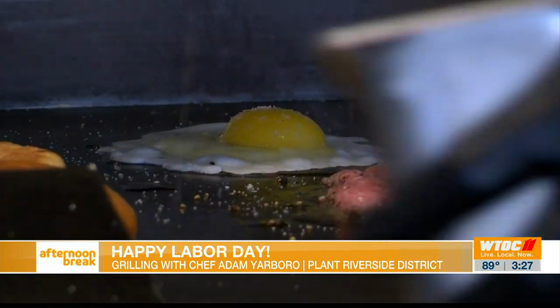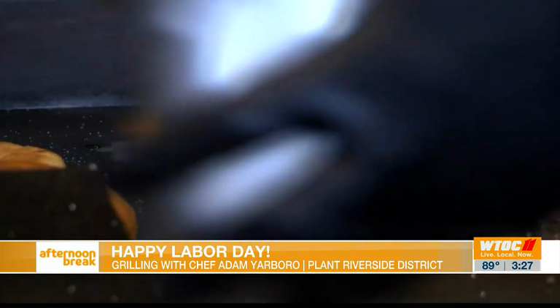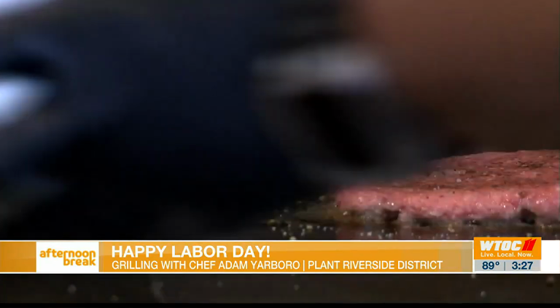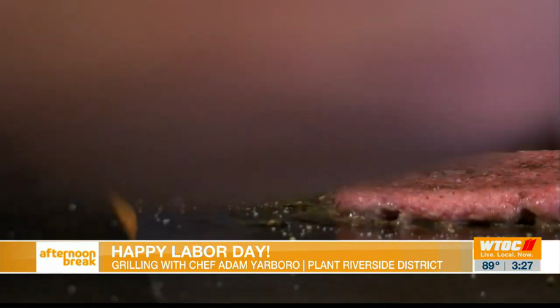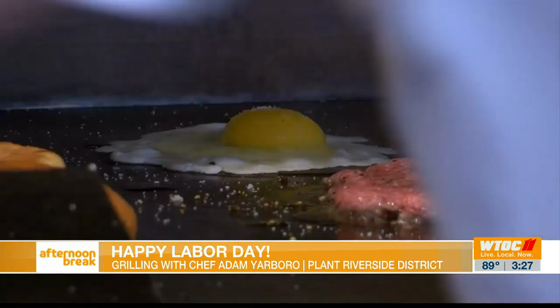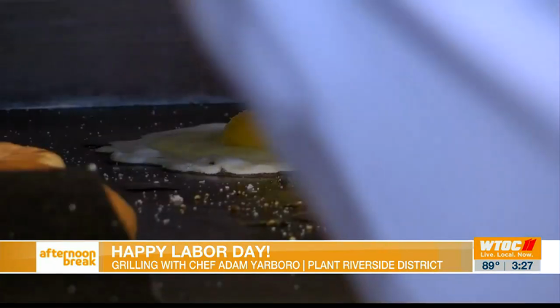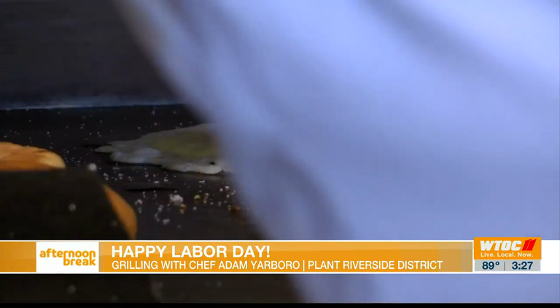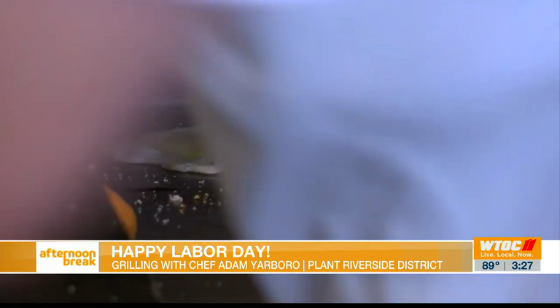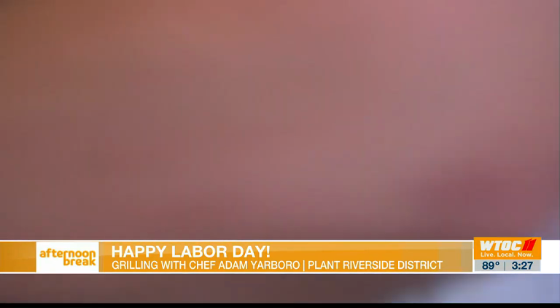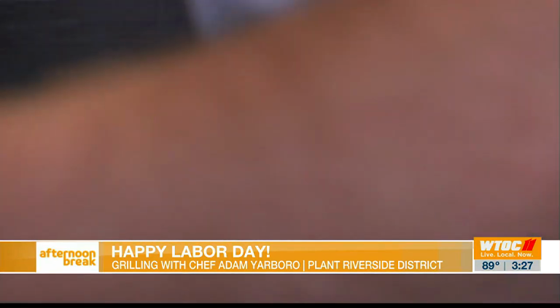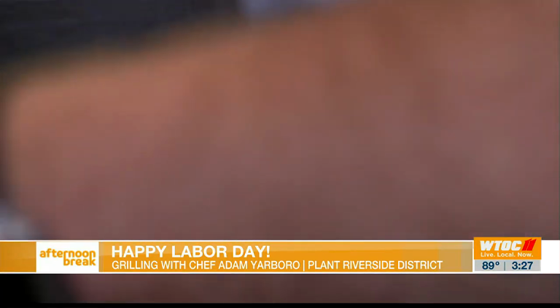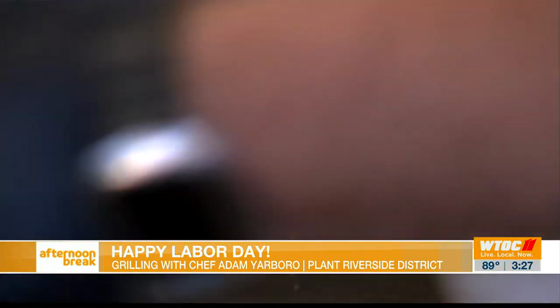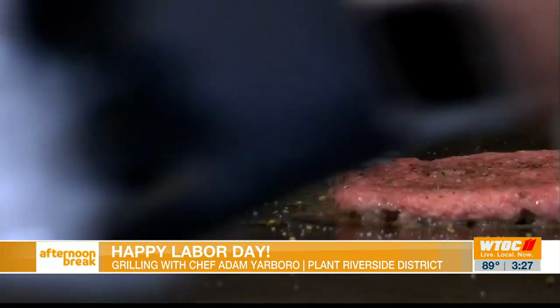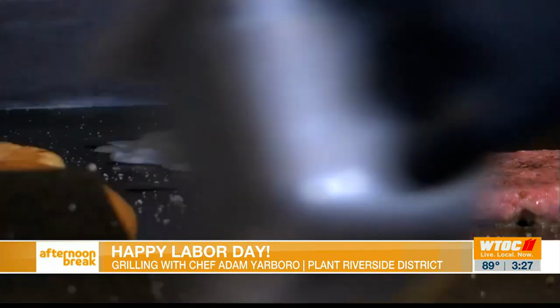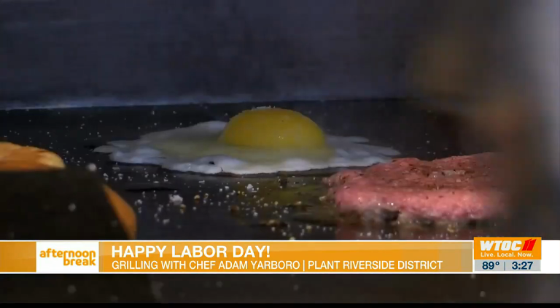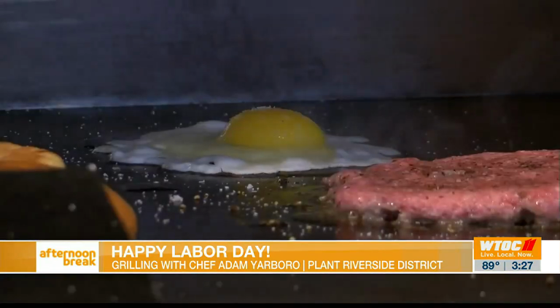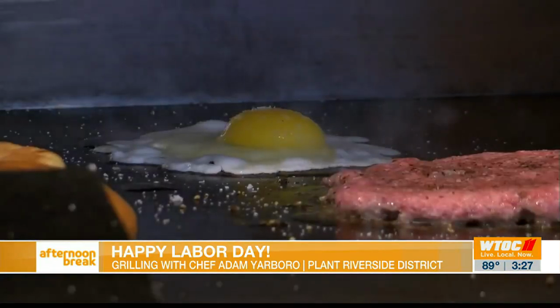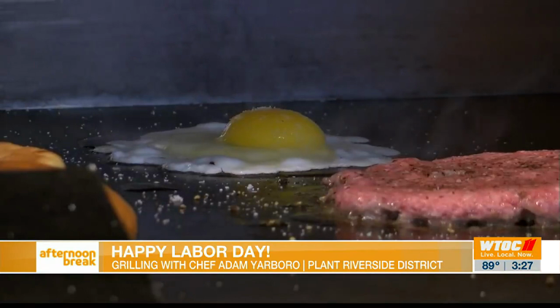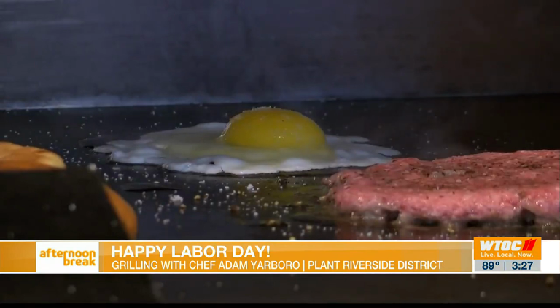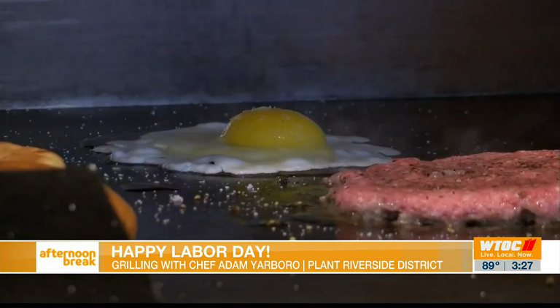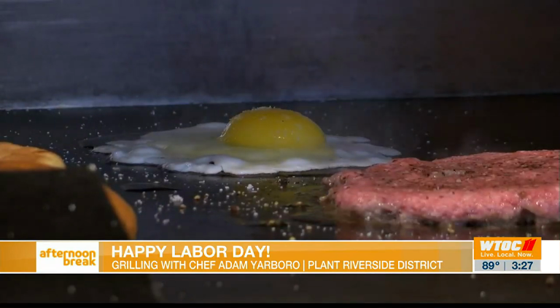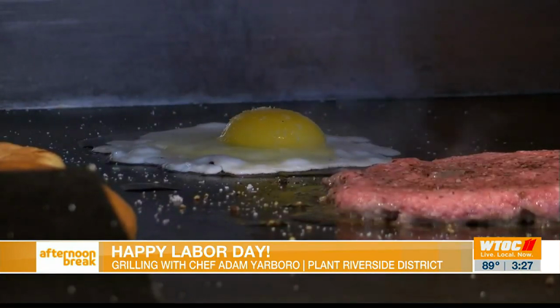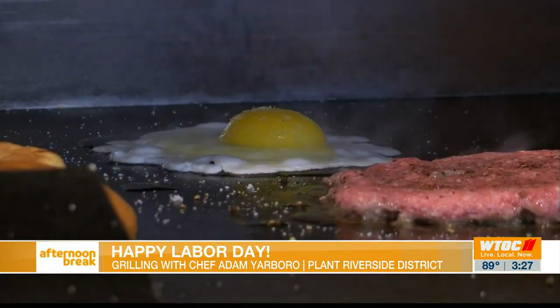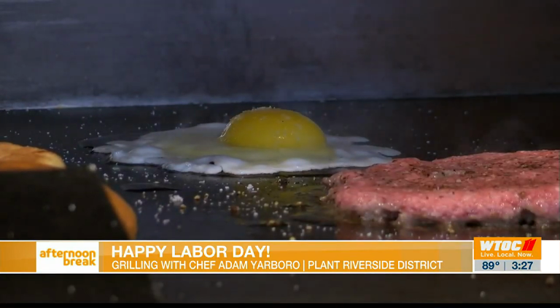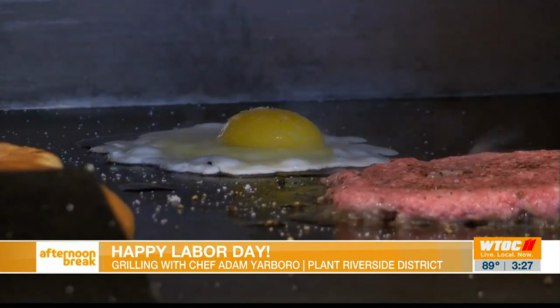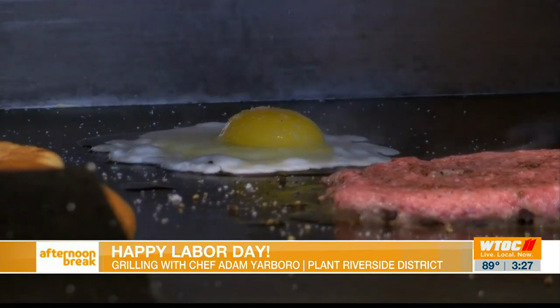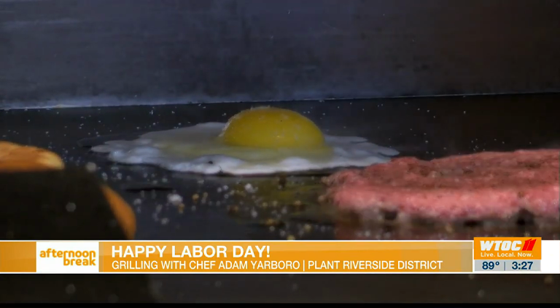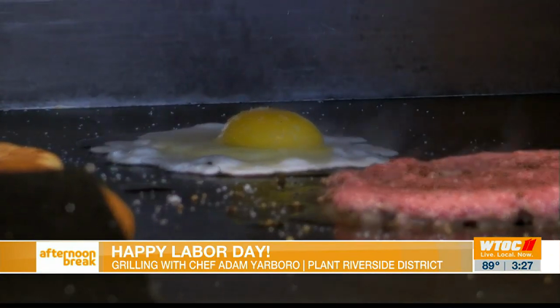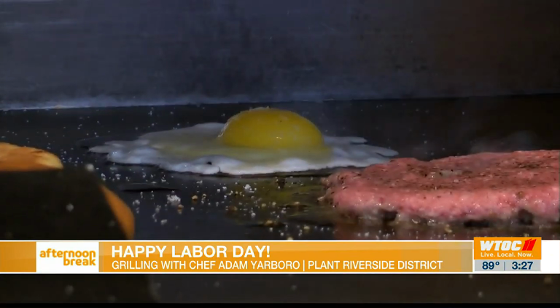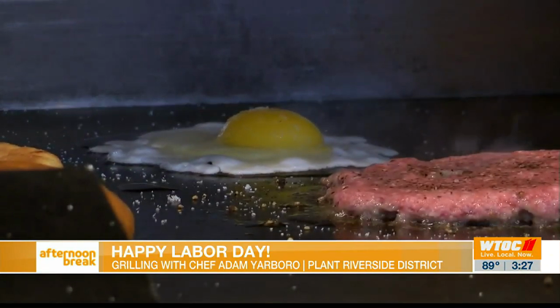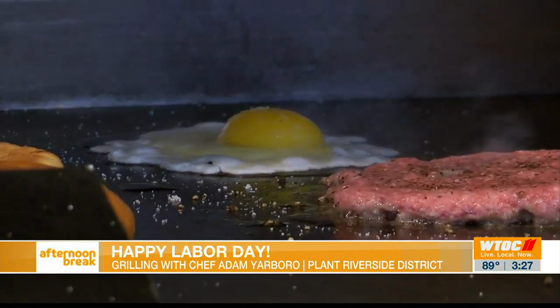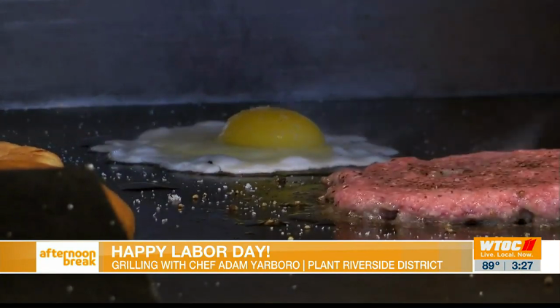The egg temp can be however you like it. If you don't like runny eggs, you're more than welcome to cook it a little bit longer and kick it over hard.